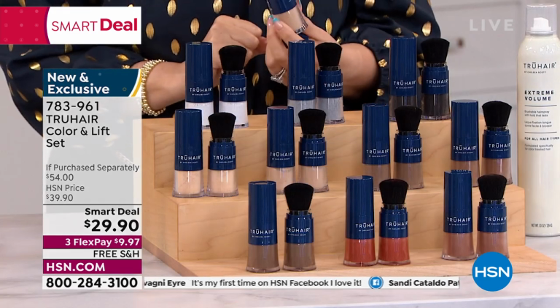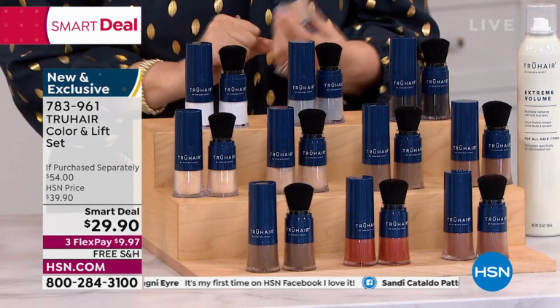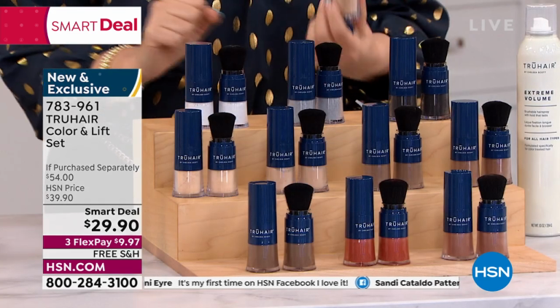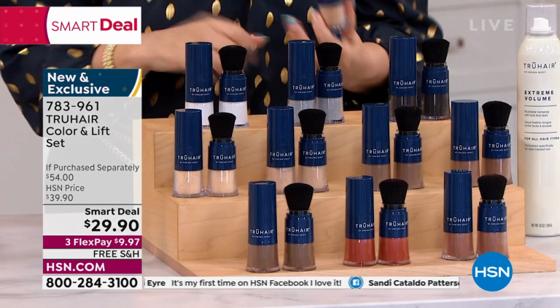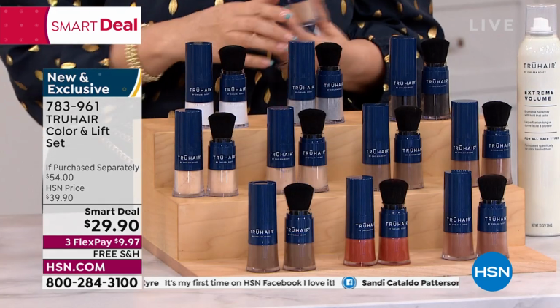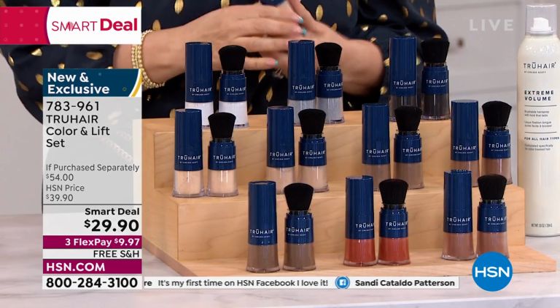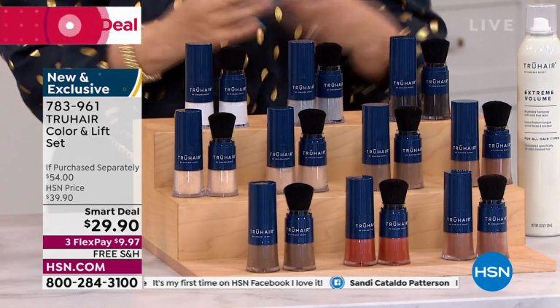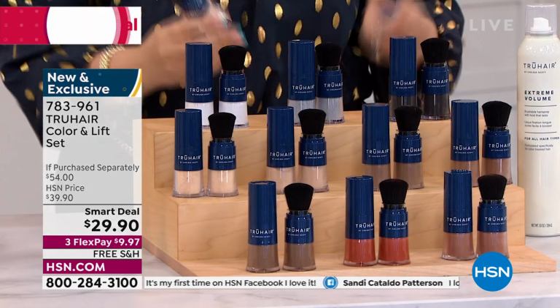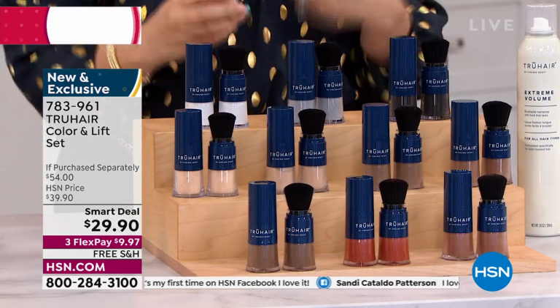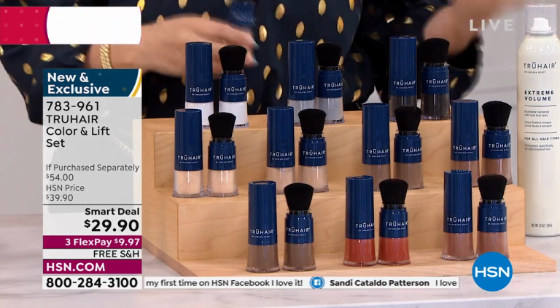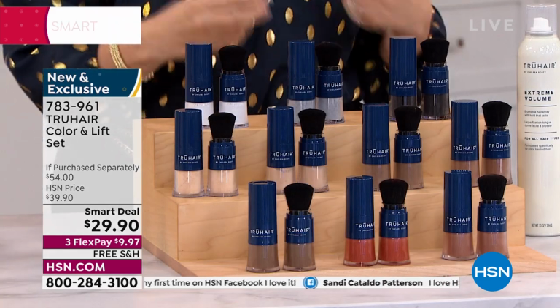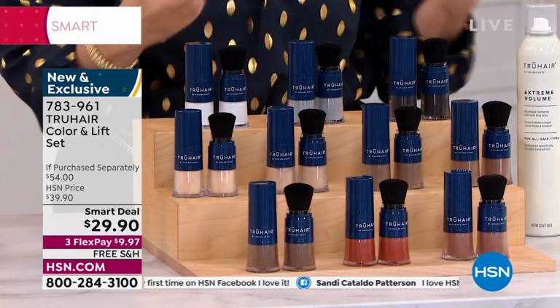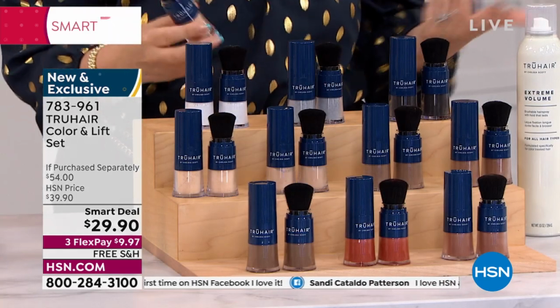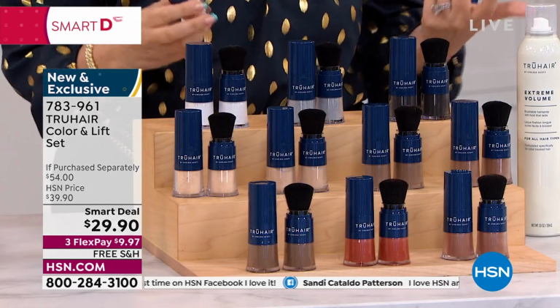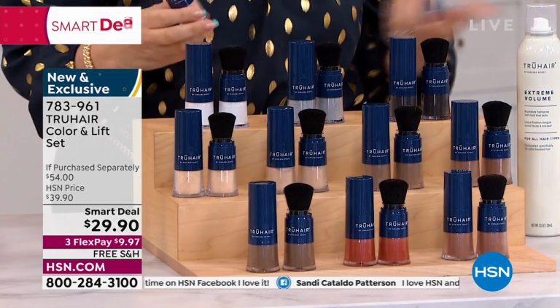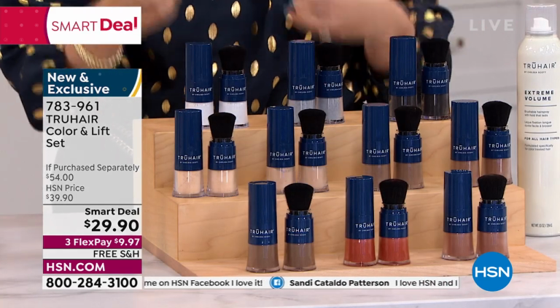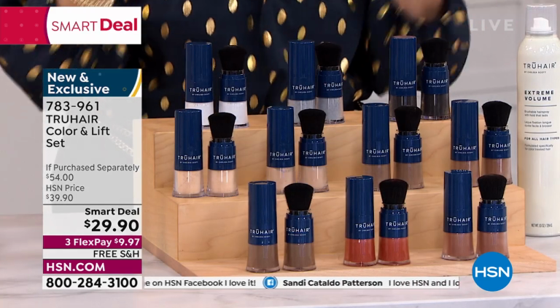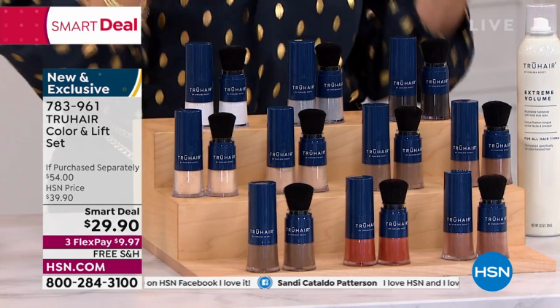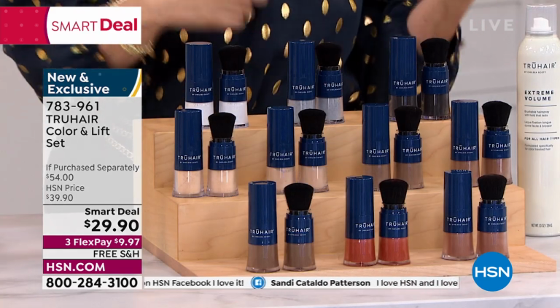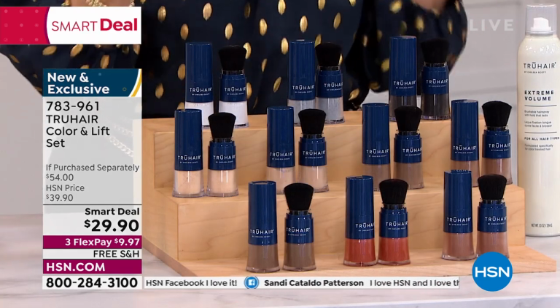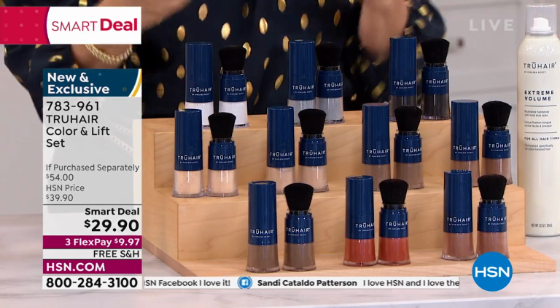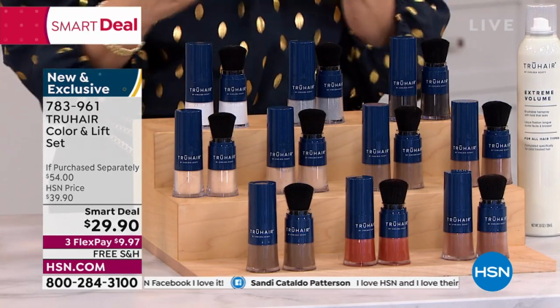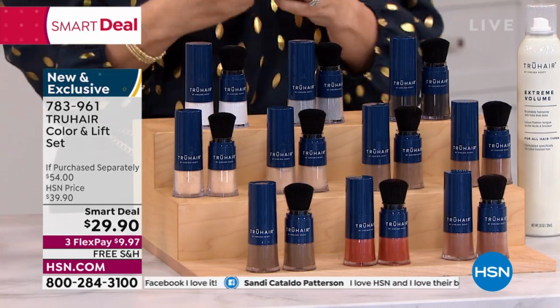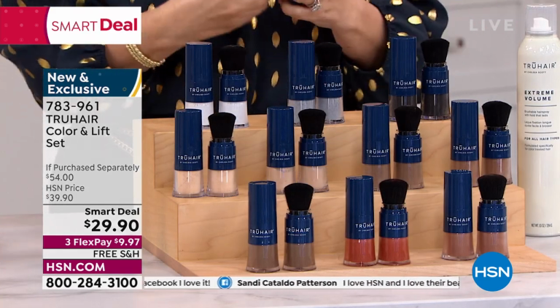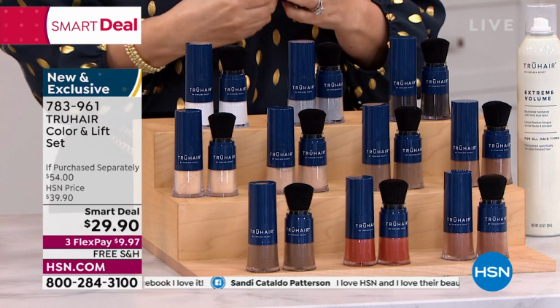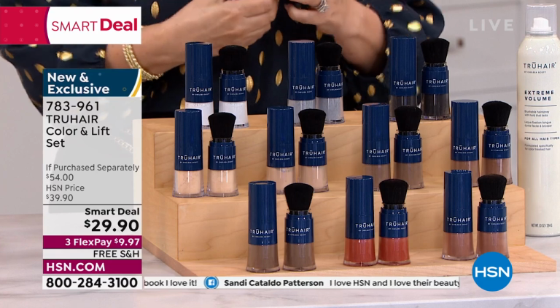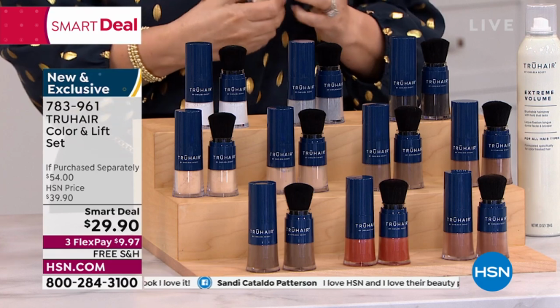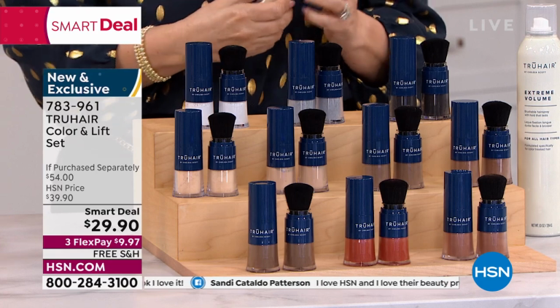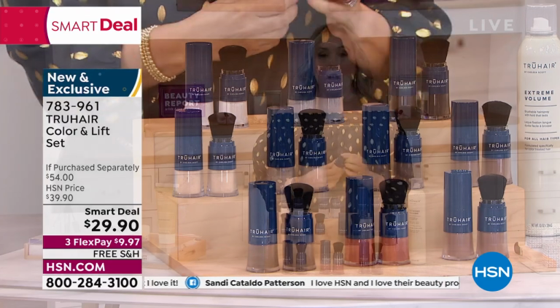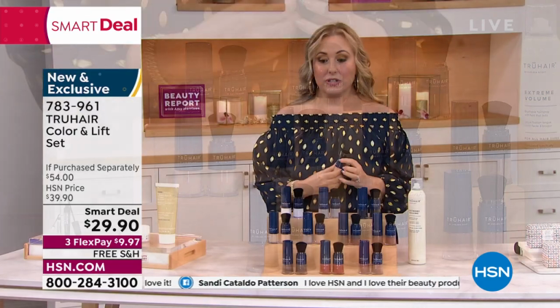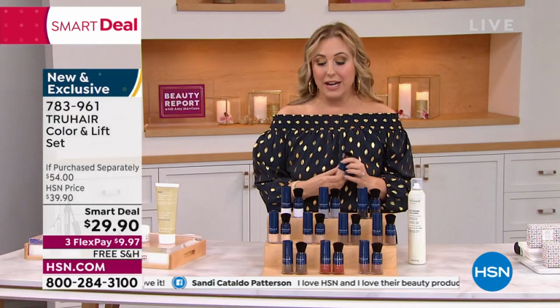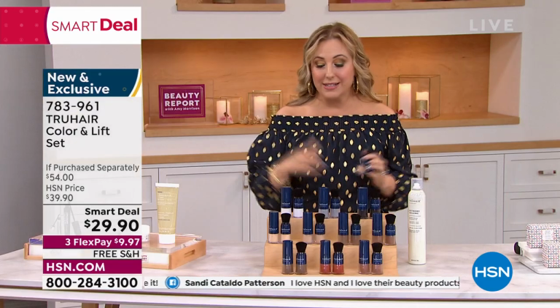So it's almost like a BOGO — buy one, get one for $2.90.